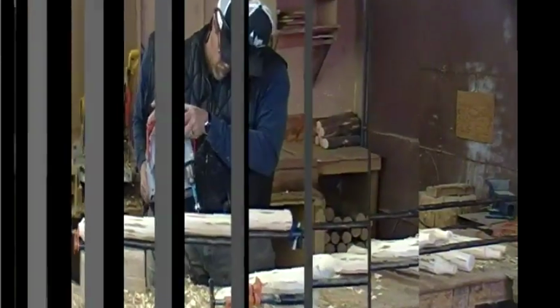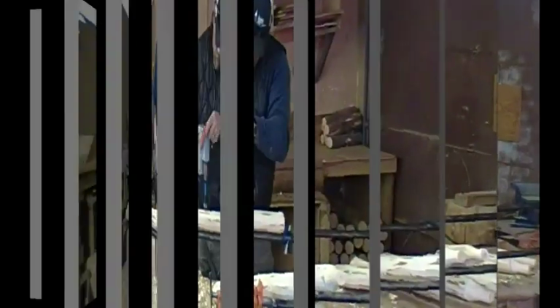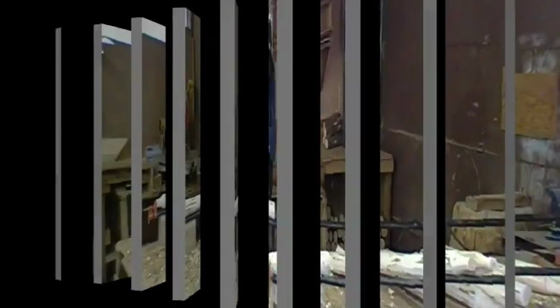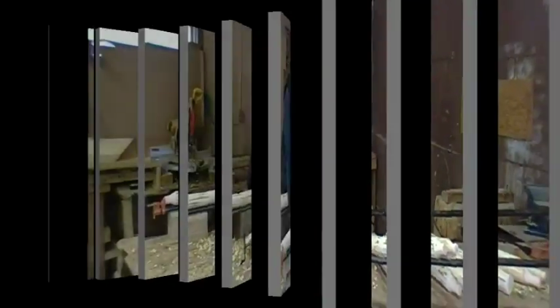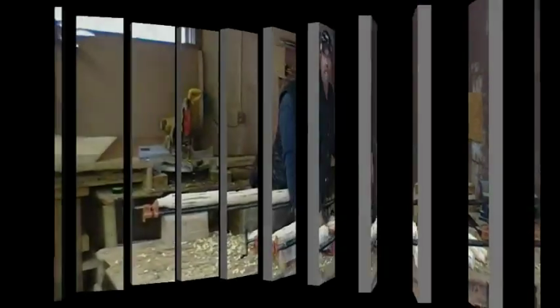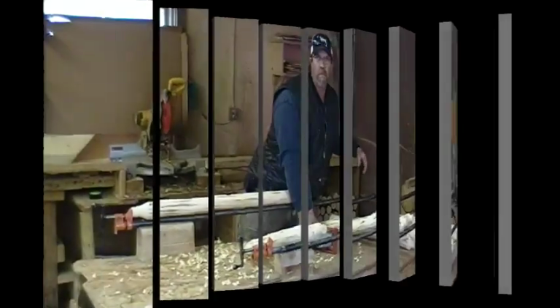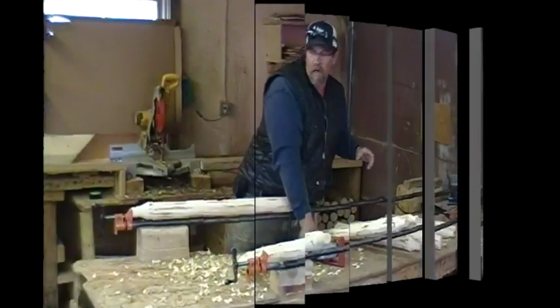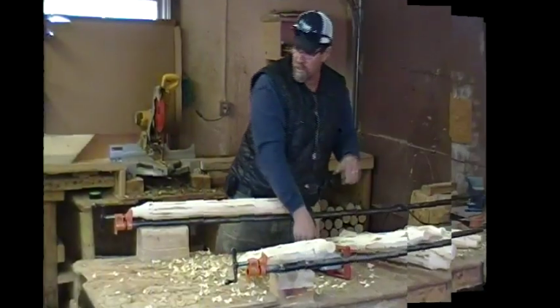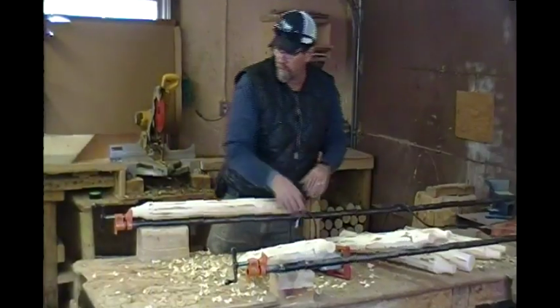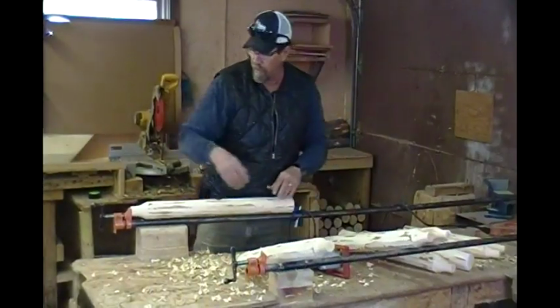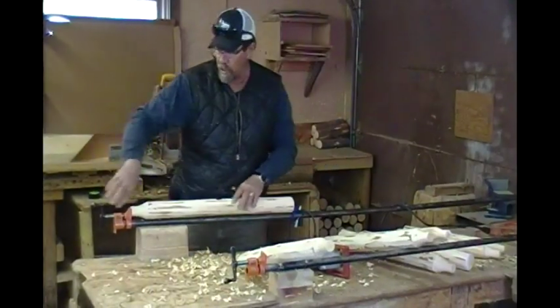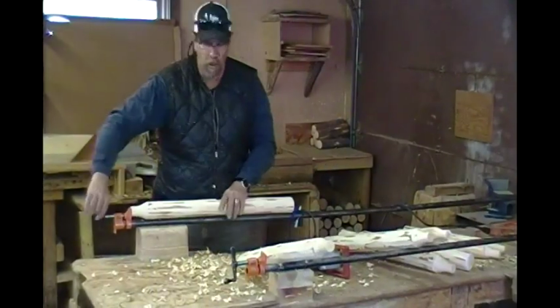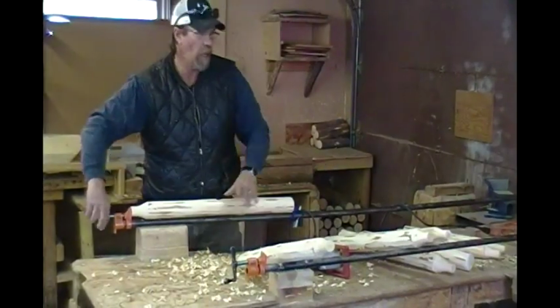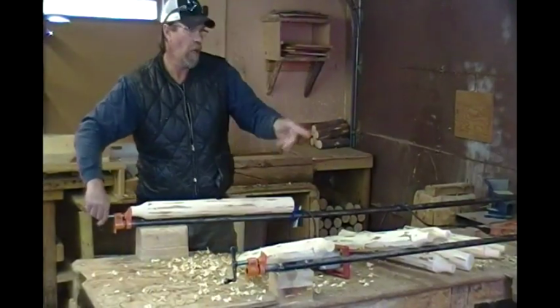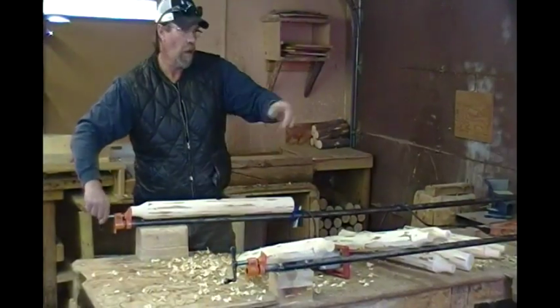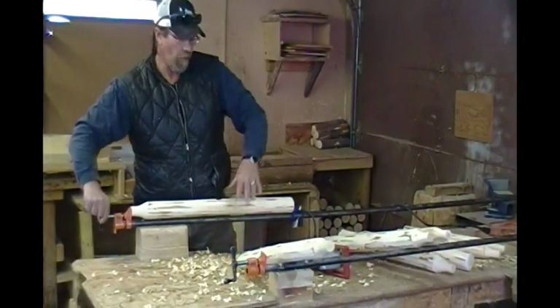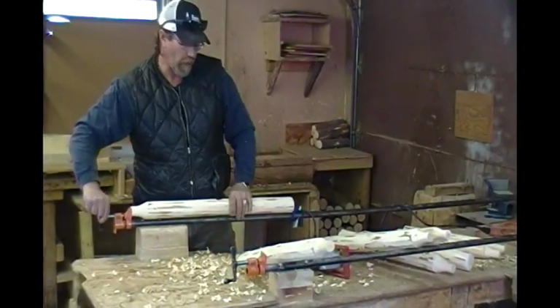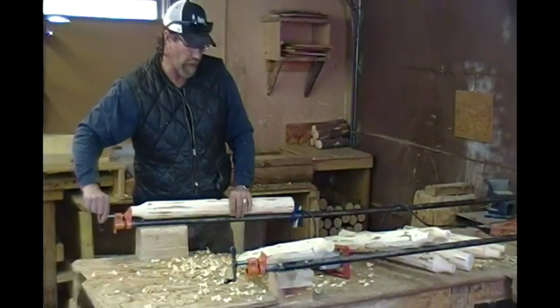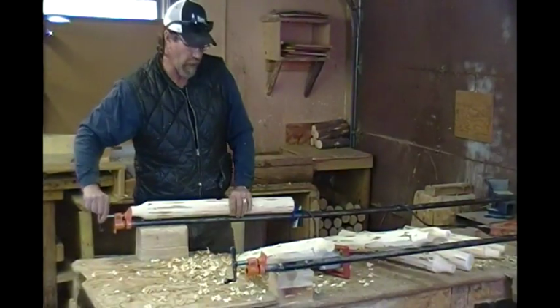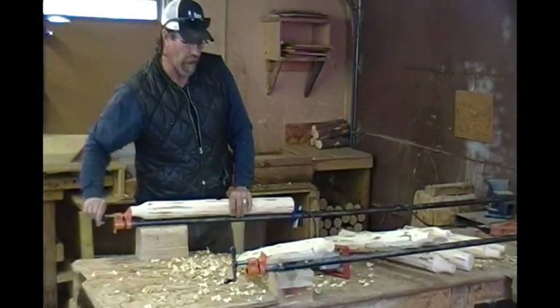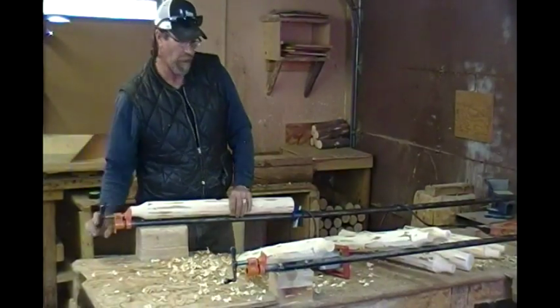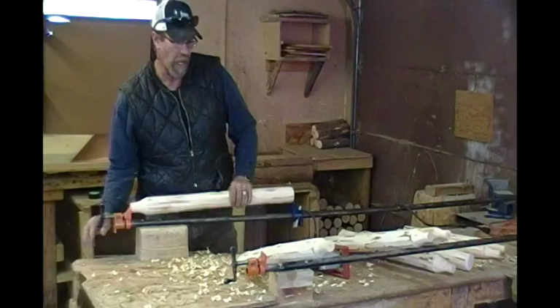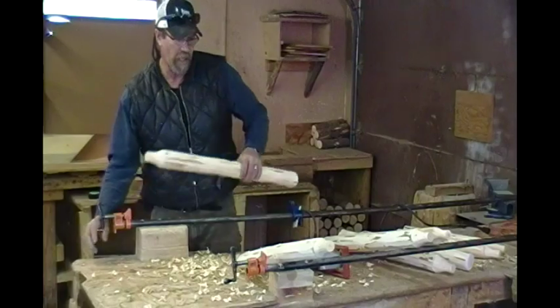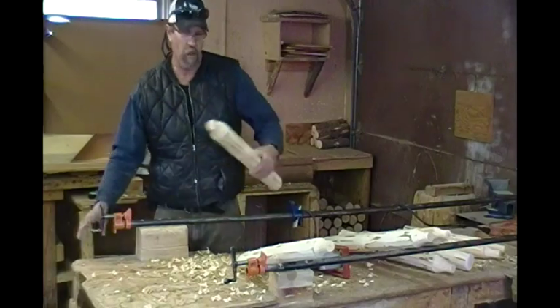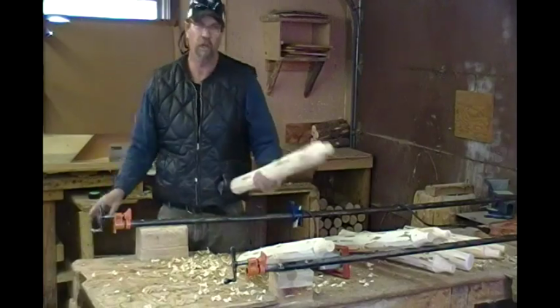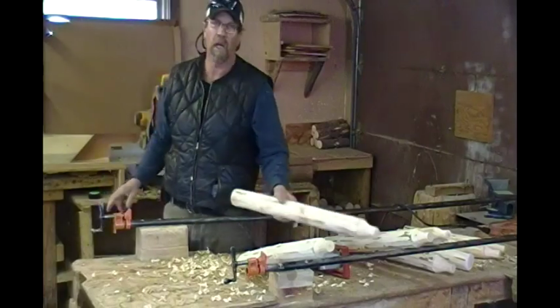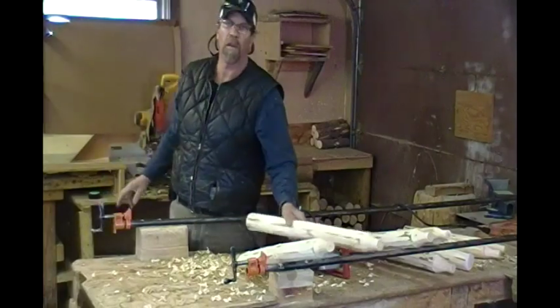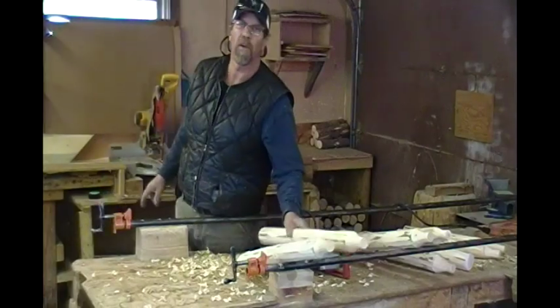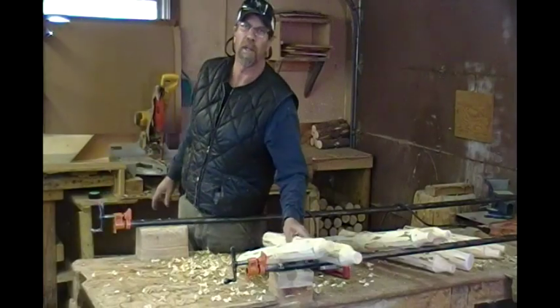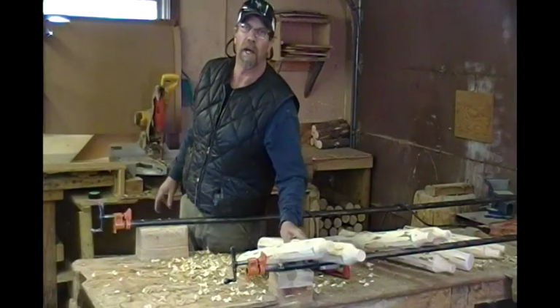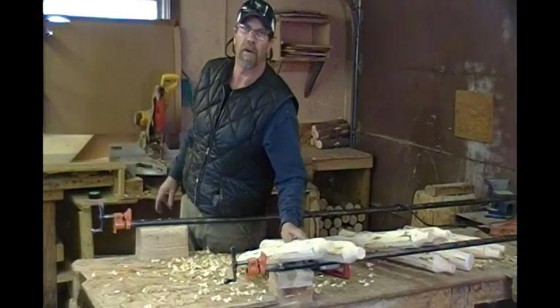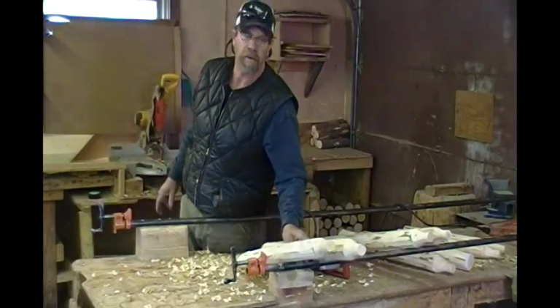And now we'll take these parts that we drilled over to the assembly area, and we'll show you how to put them together.